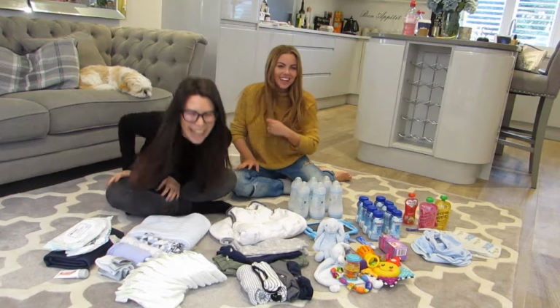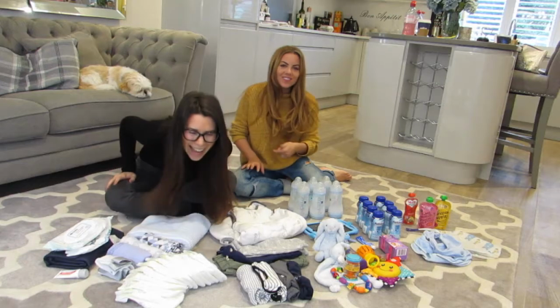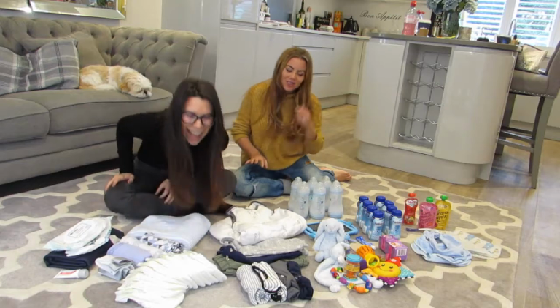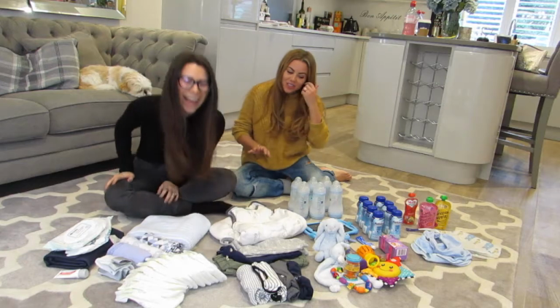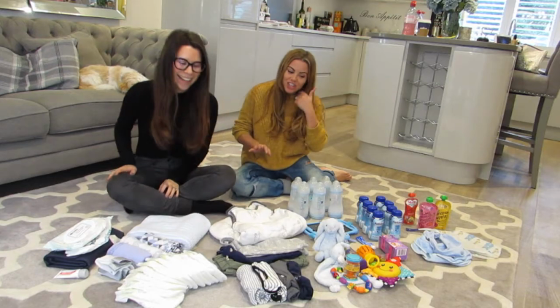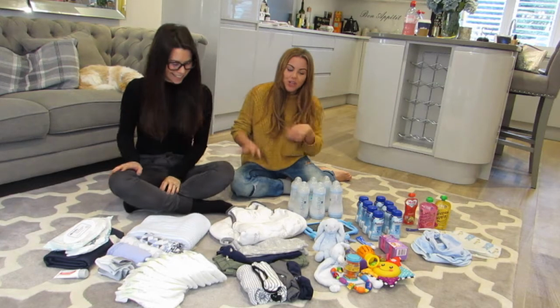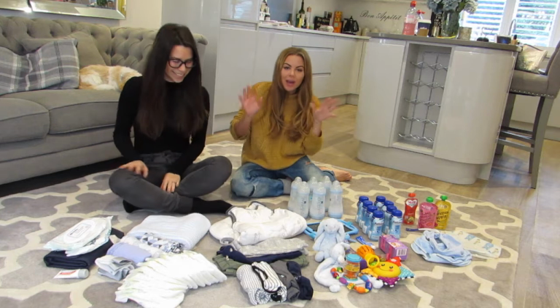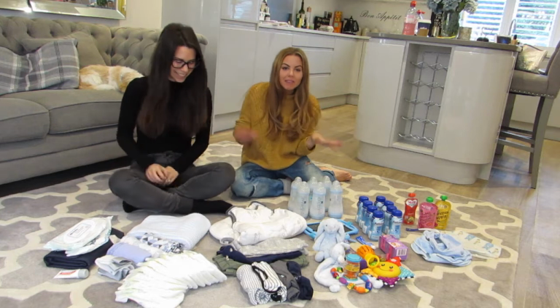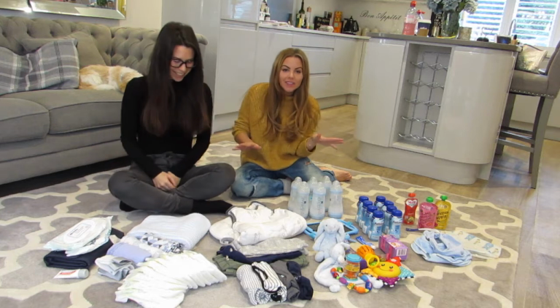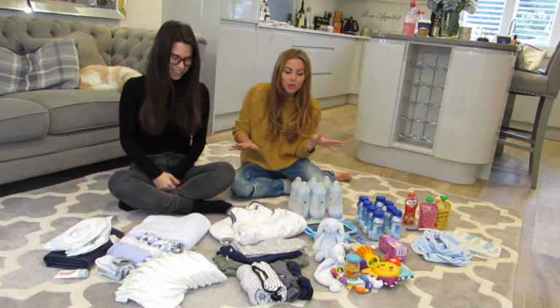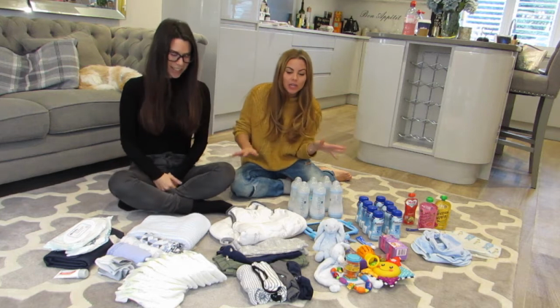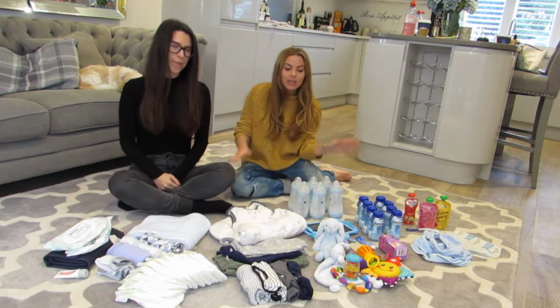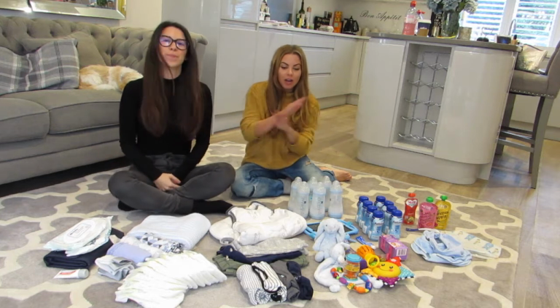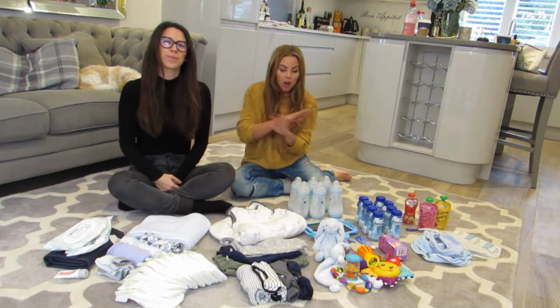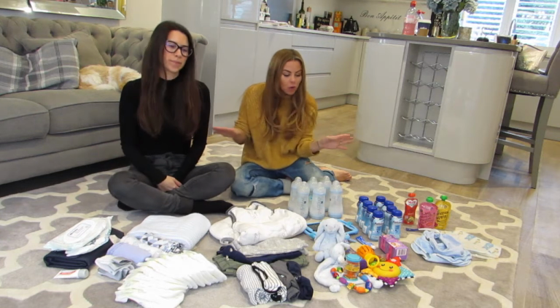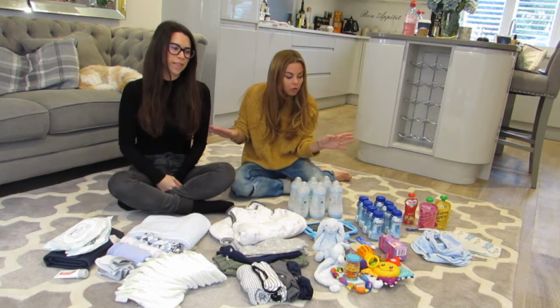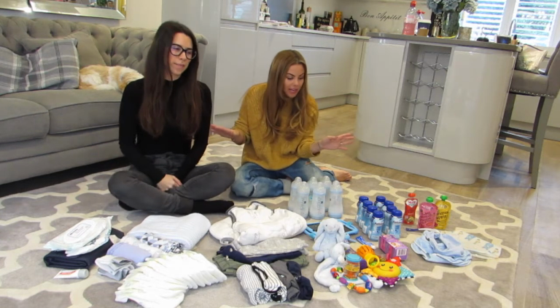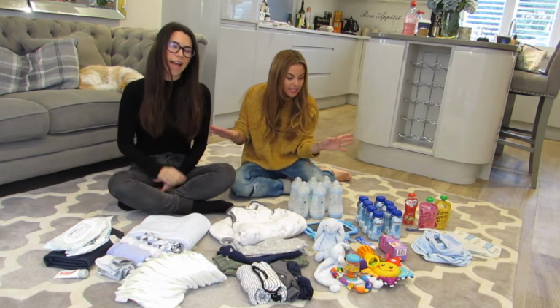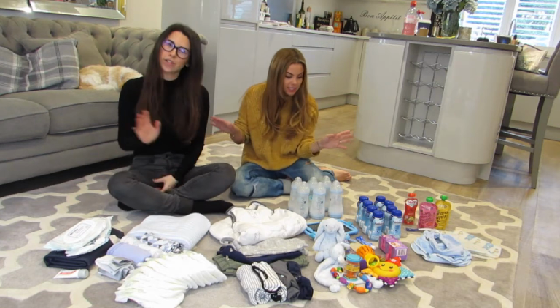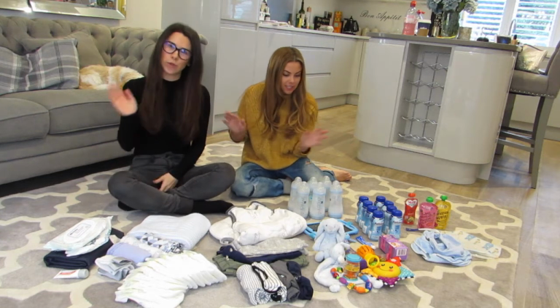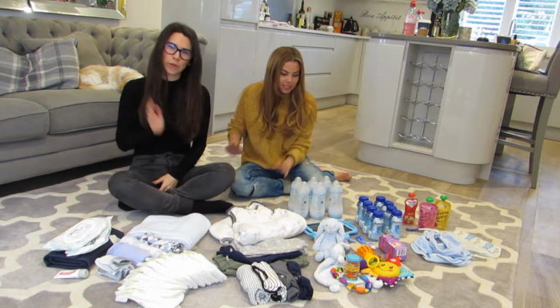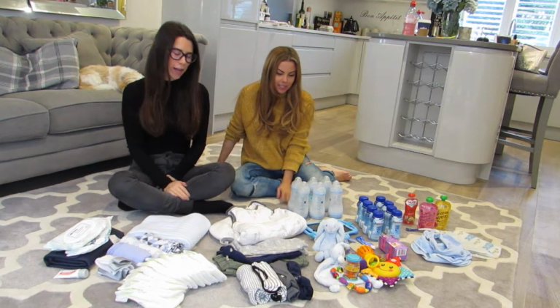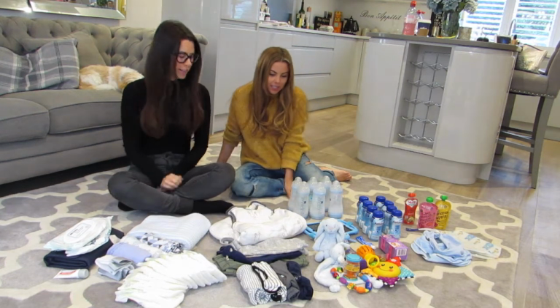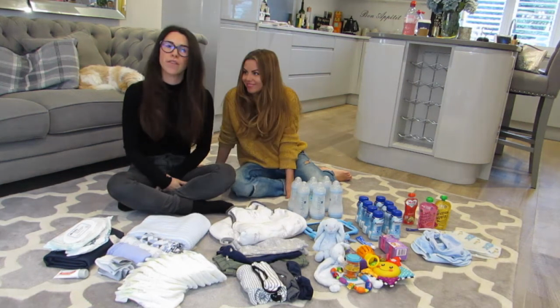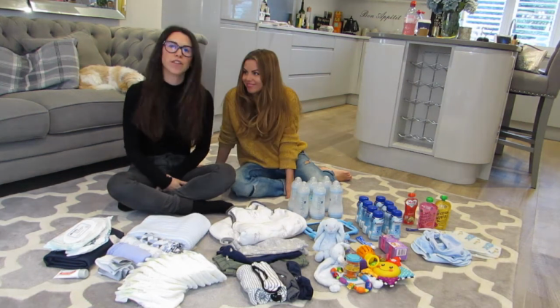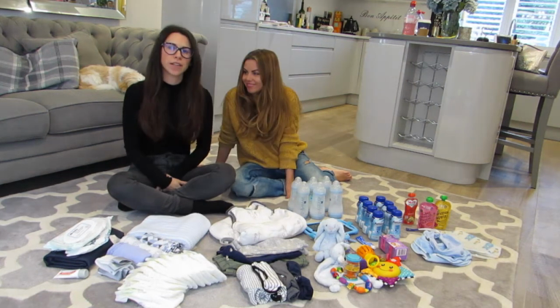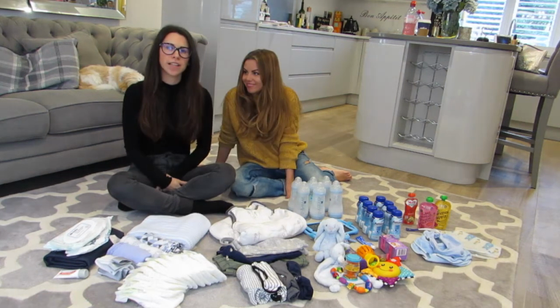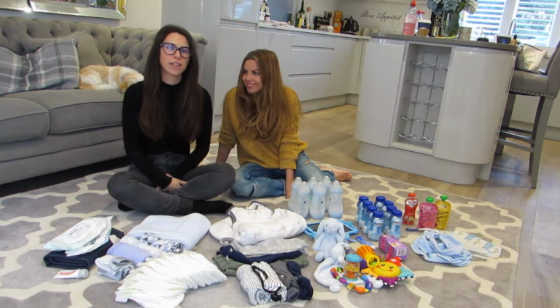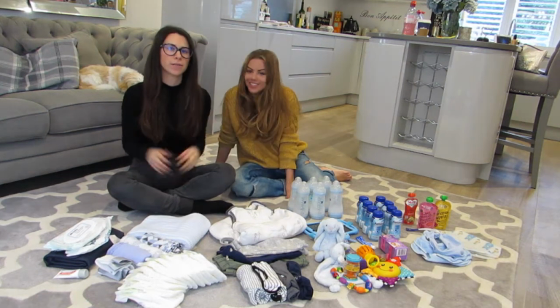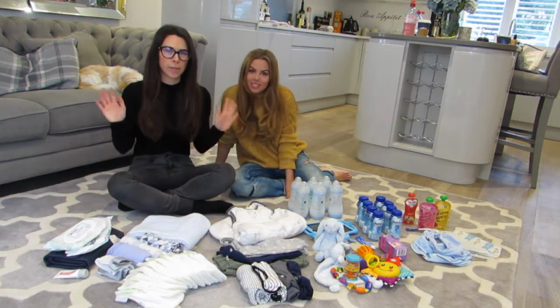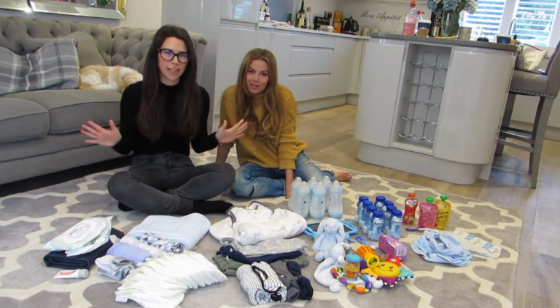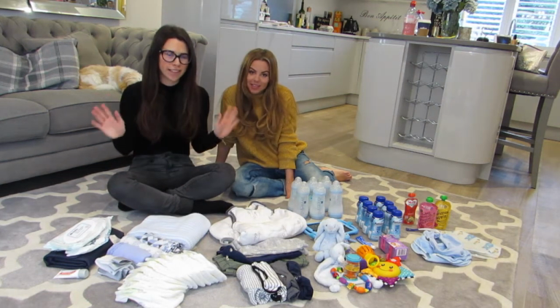We want to show you everything that you need for a long-haul flight and a short-haul flight. Everything you need, double it.